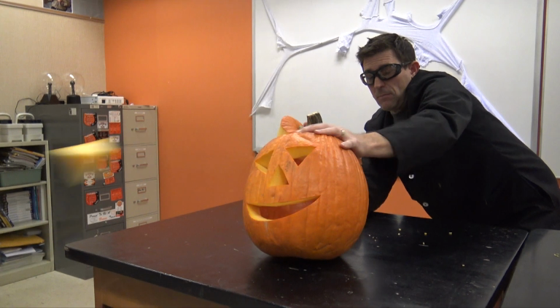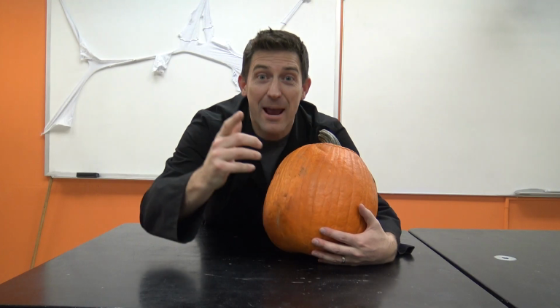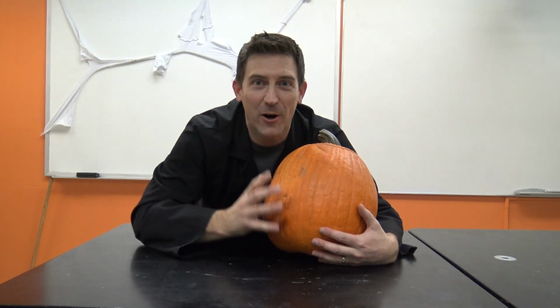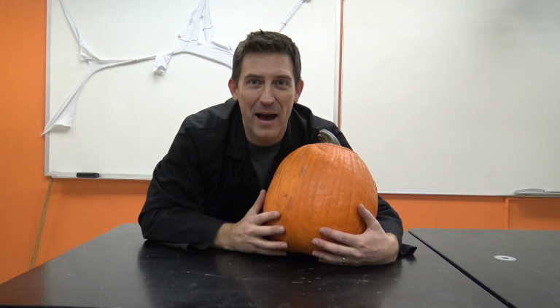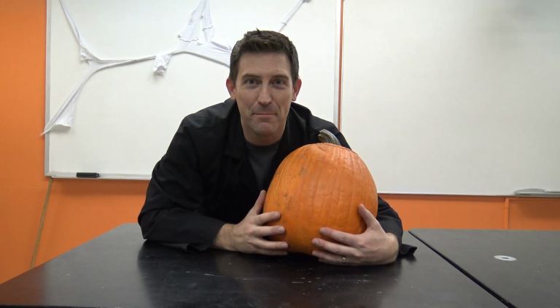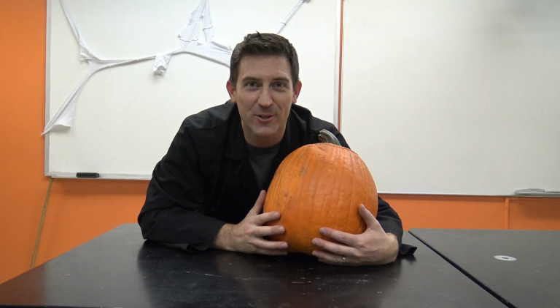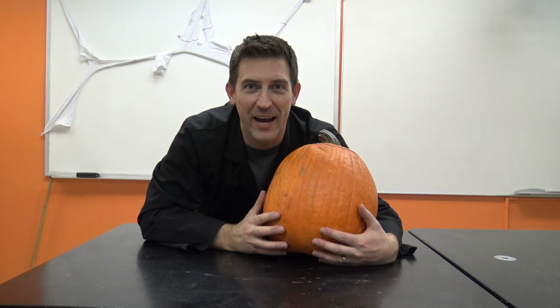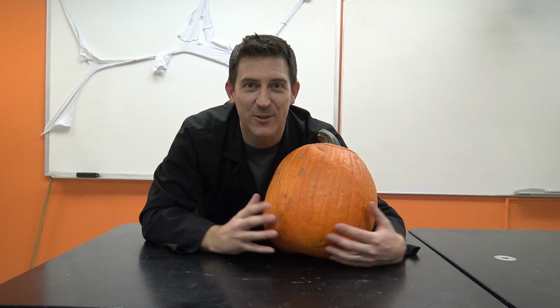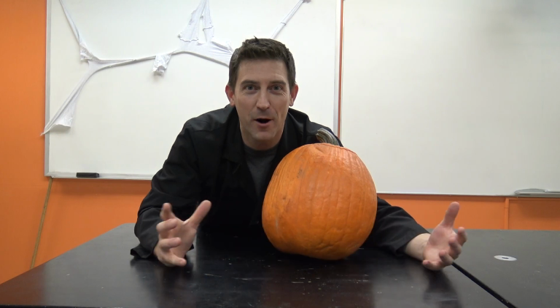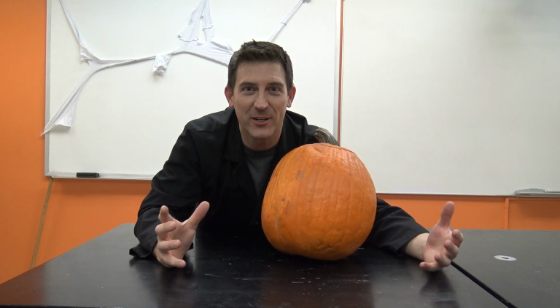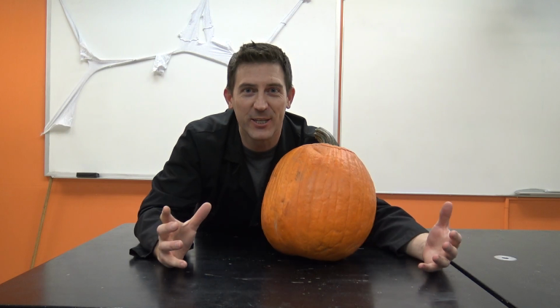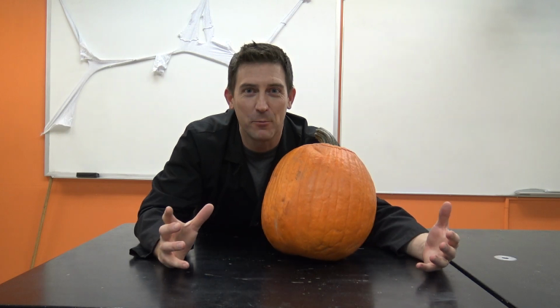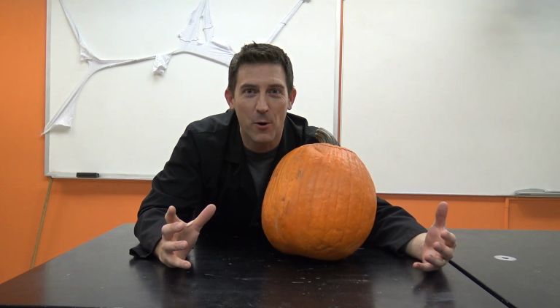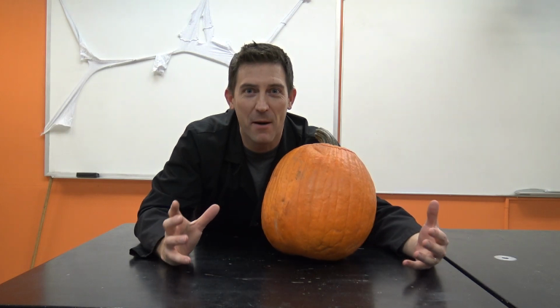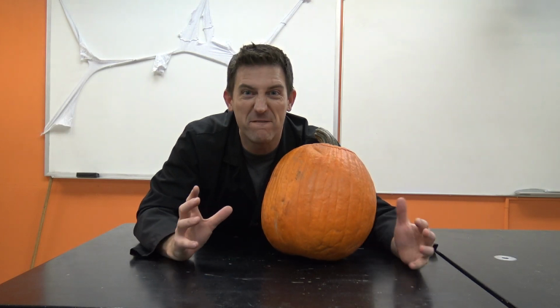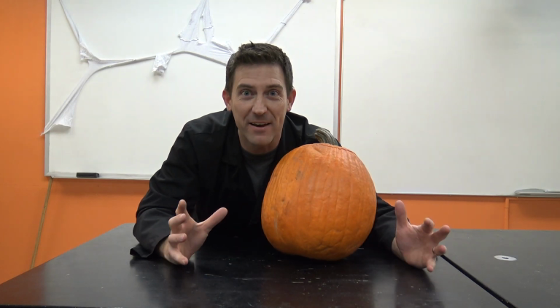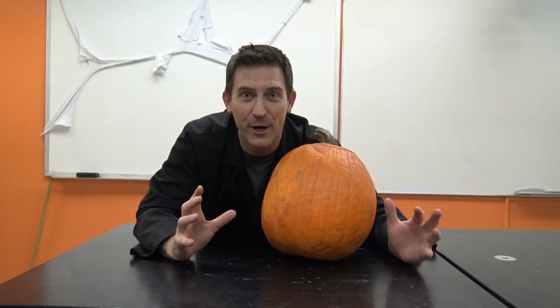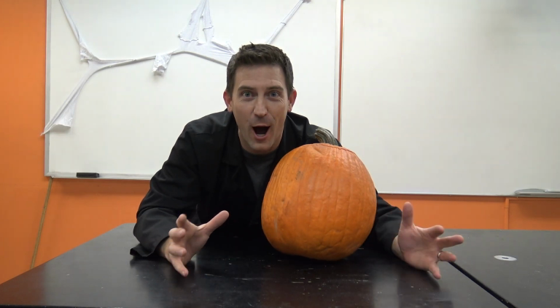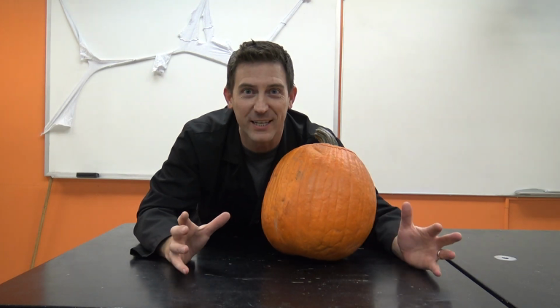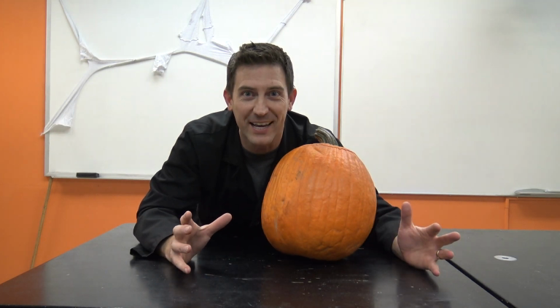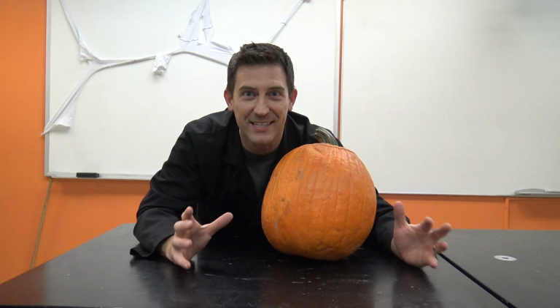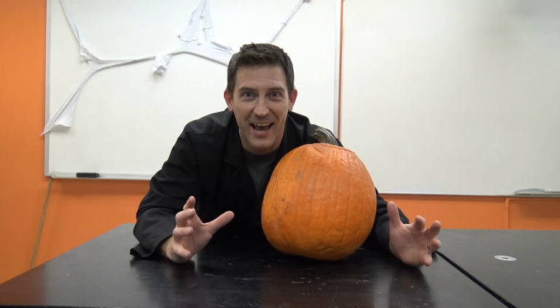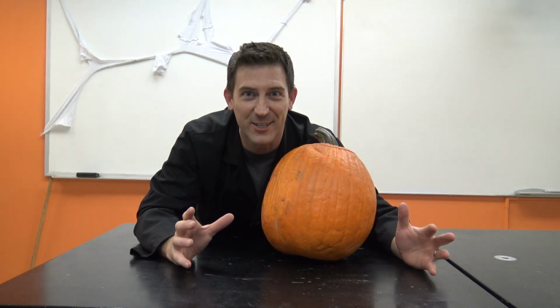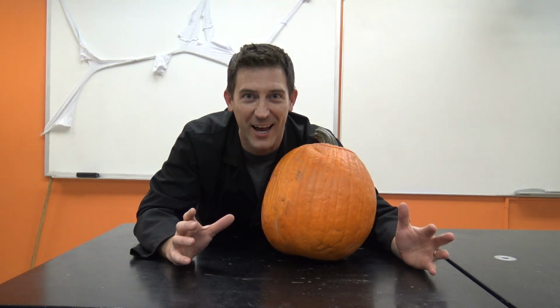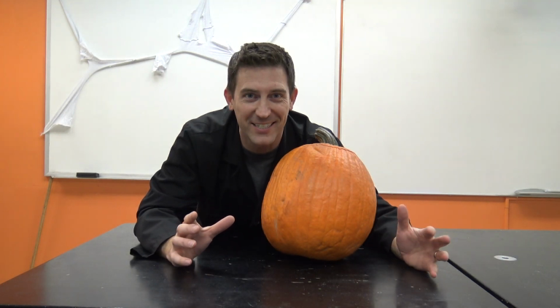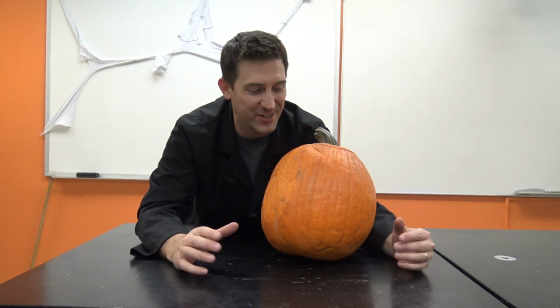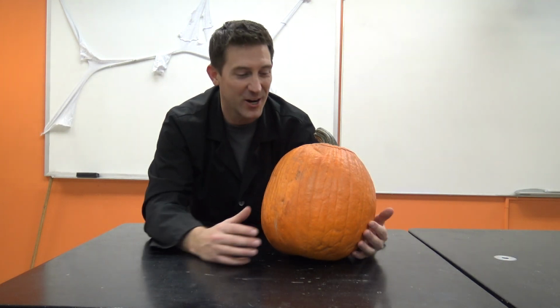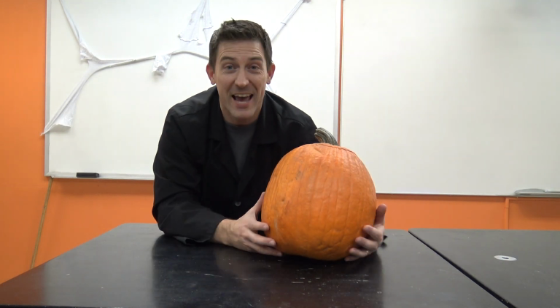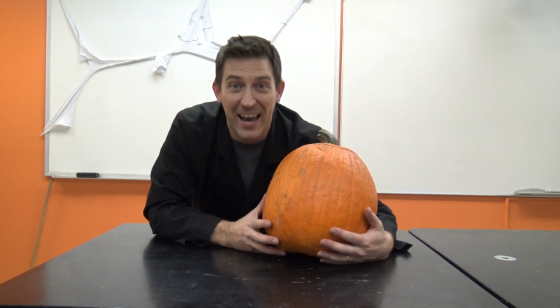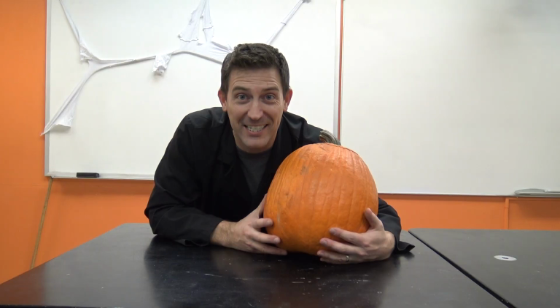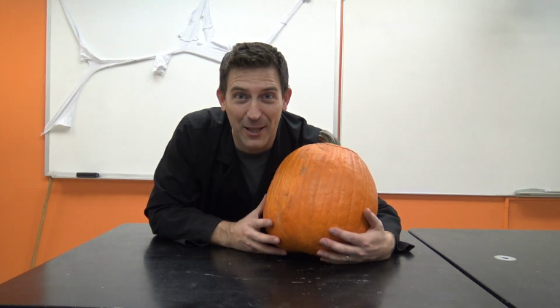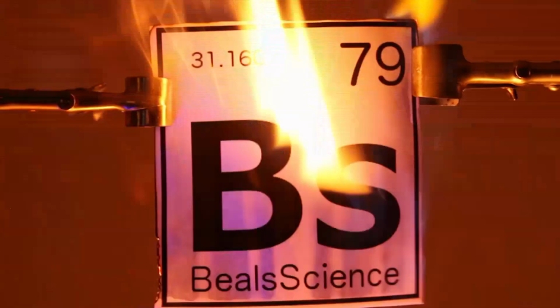Hey, welcome back to Beale Science, and we're about to celebrate one of my favorite holidays as a science teacher, and that's Halloween.